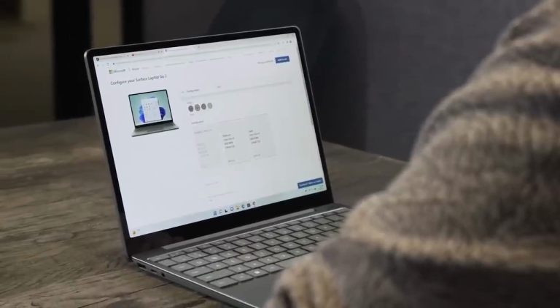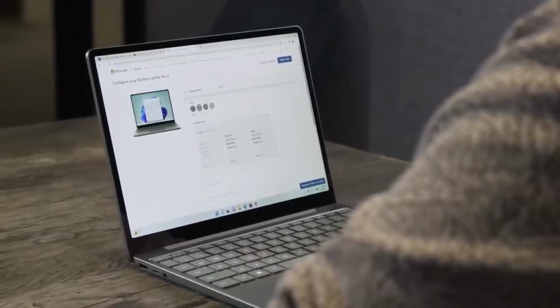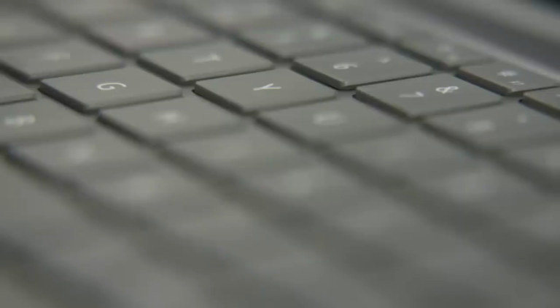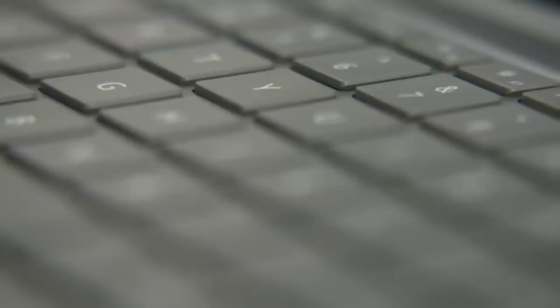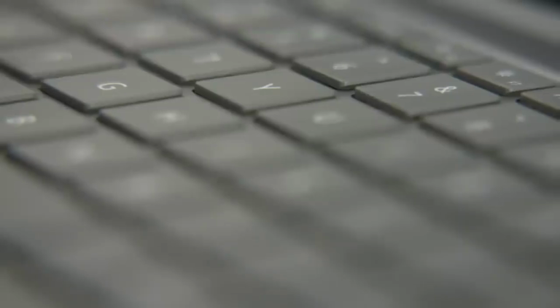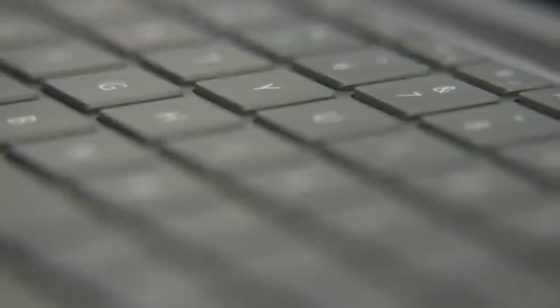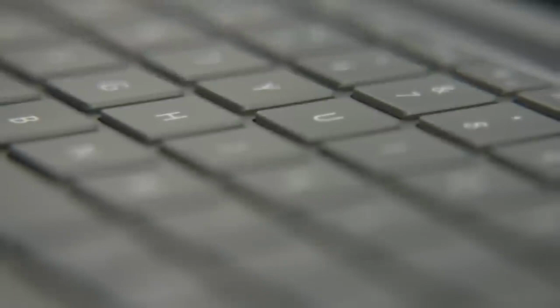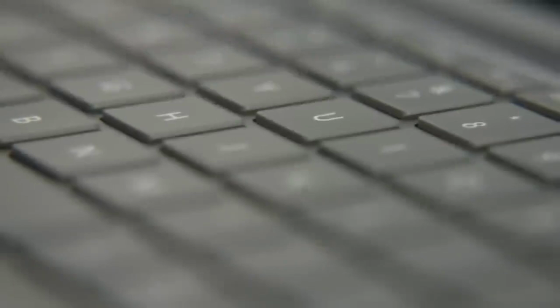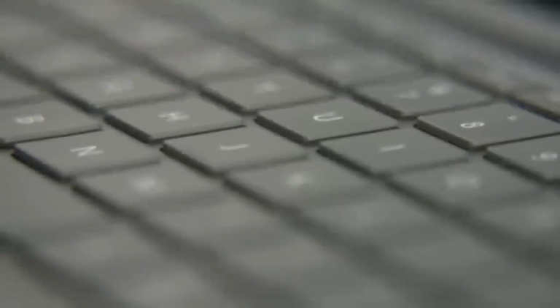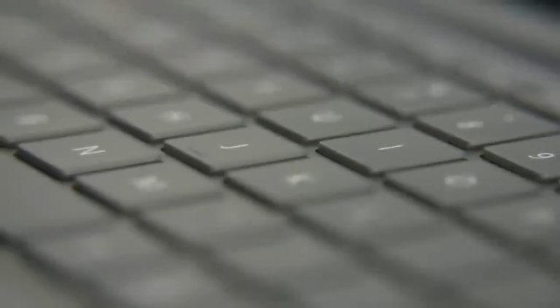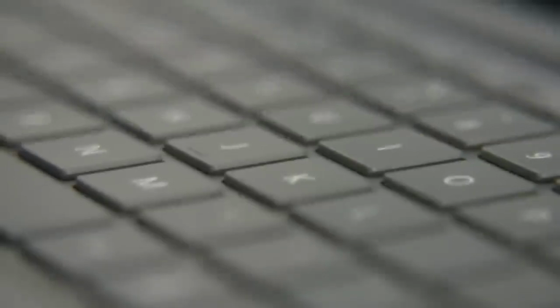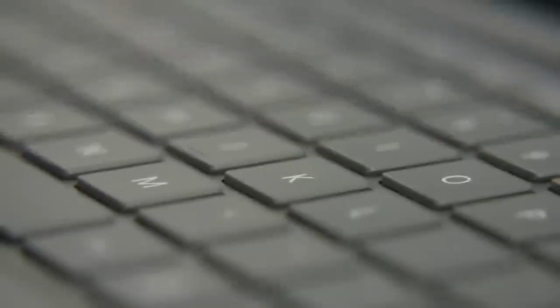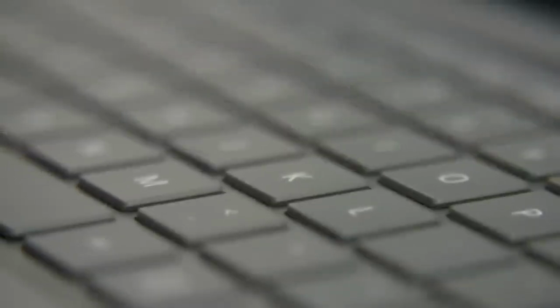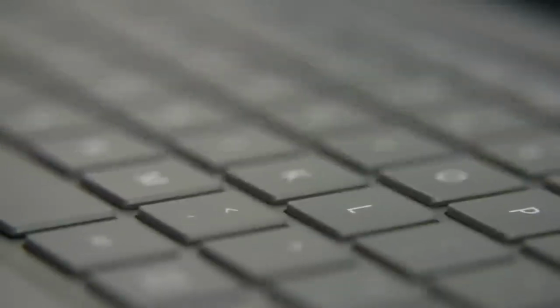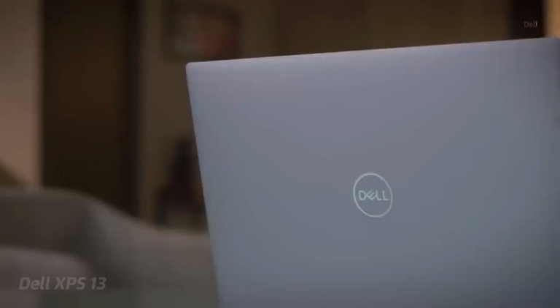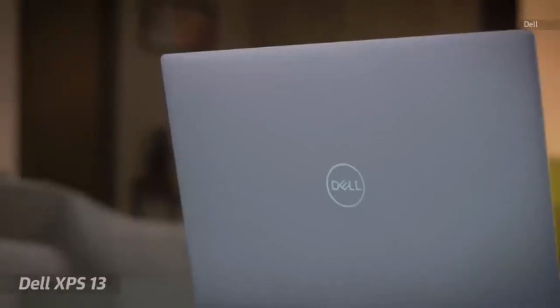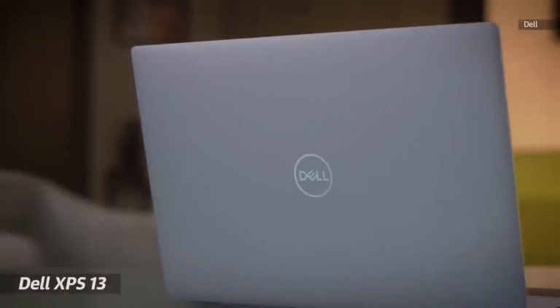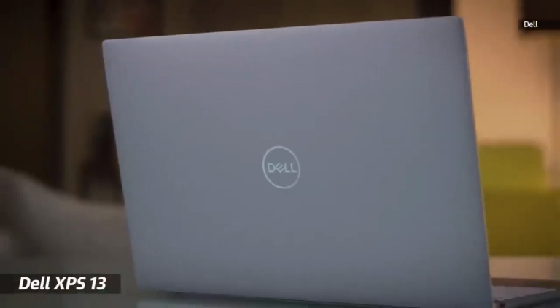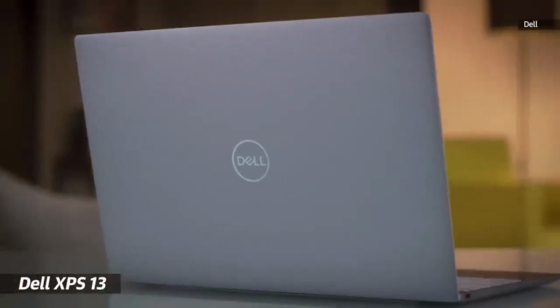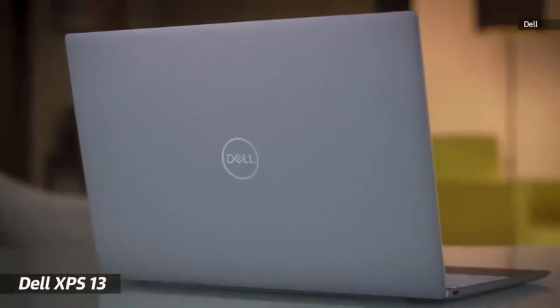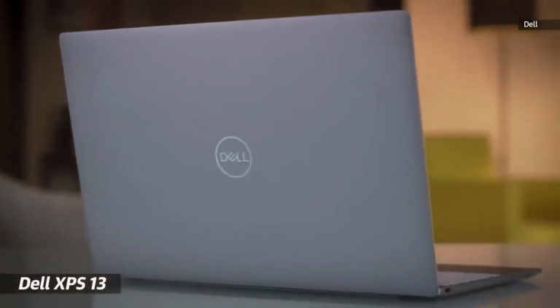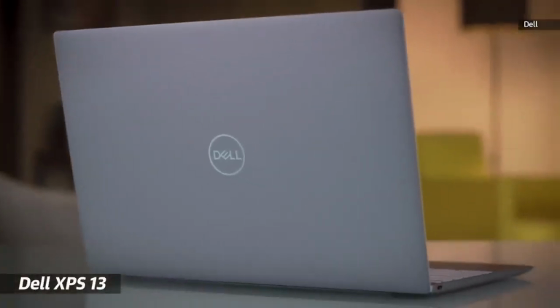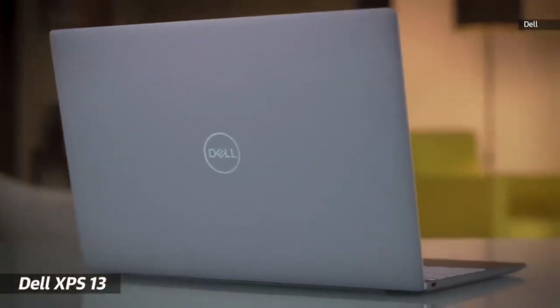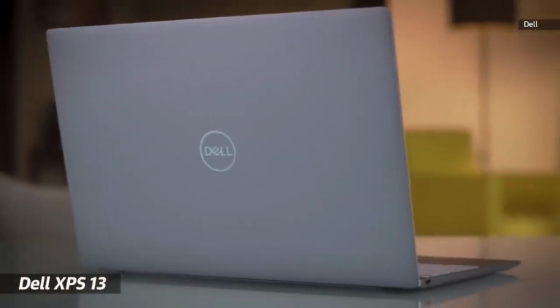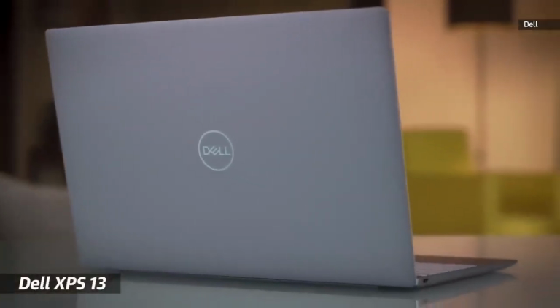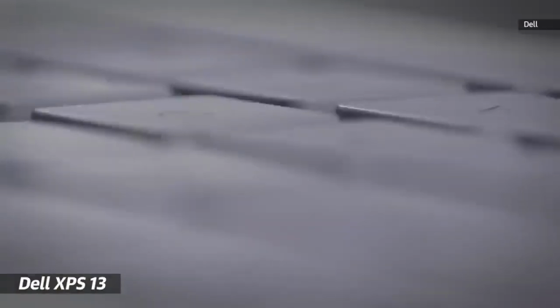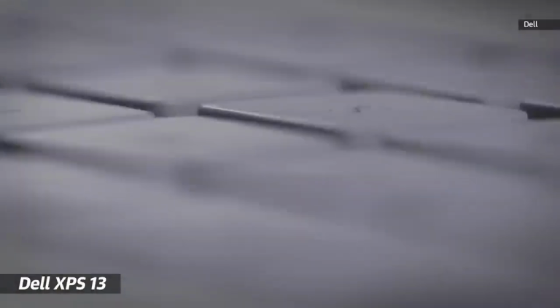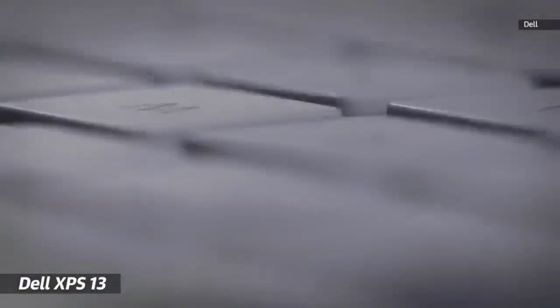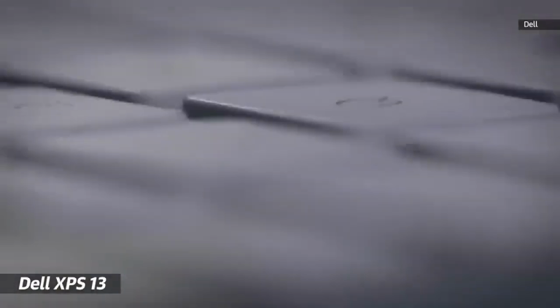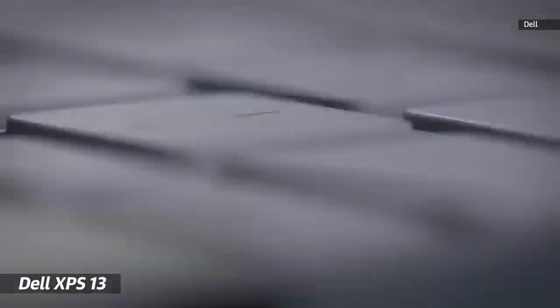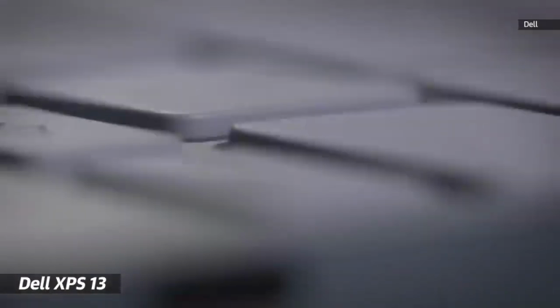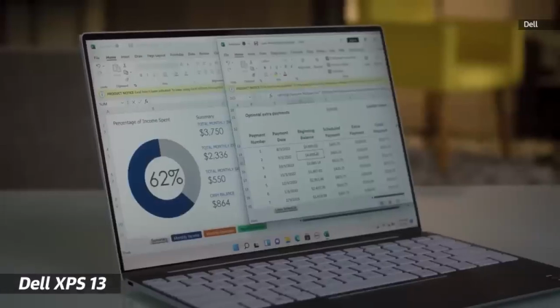Now that Windows 11 has proven very stable over the past year, it's a perfect time to give somebody a new PC upgrade. As usual, first and foremost, we're going to recommend the Dell XPS 13.